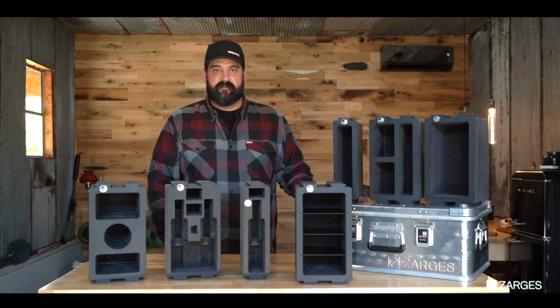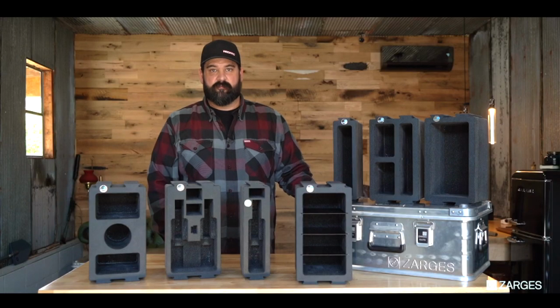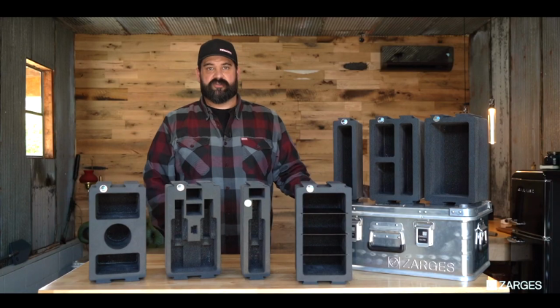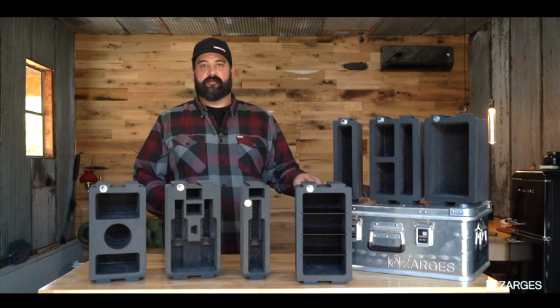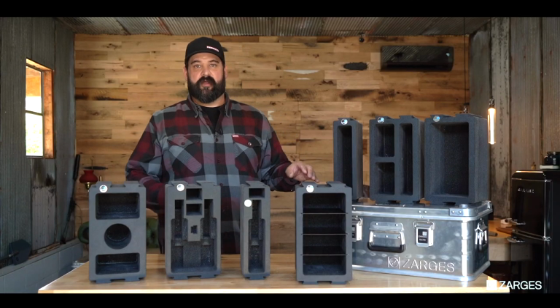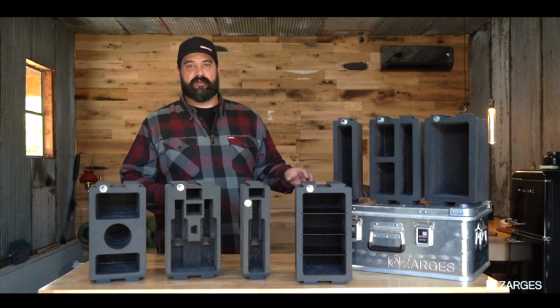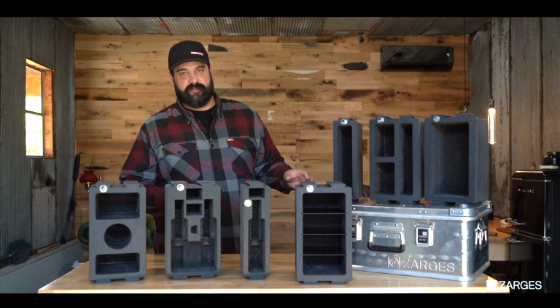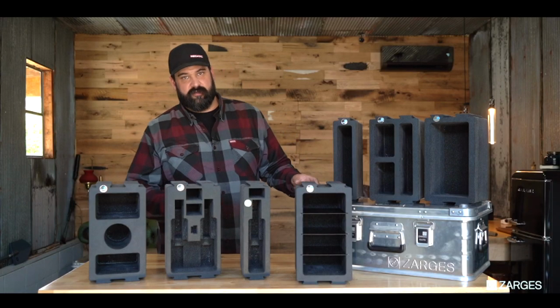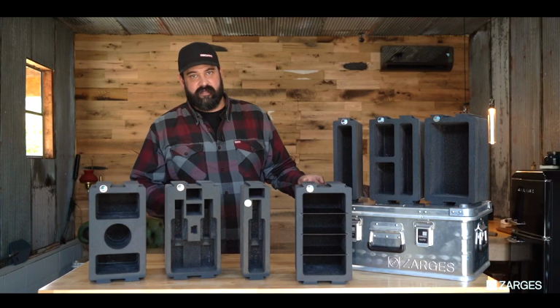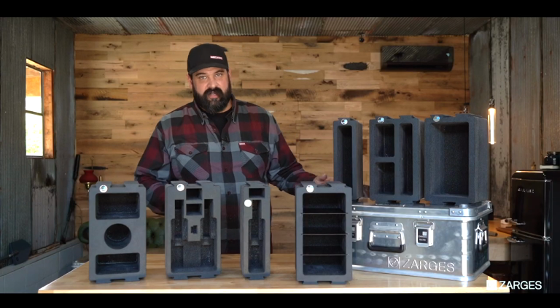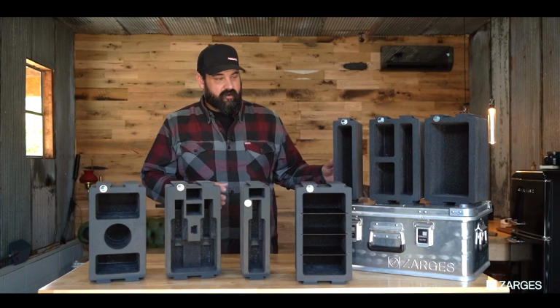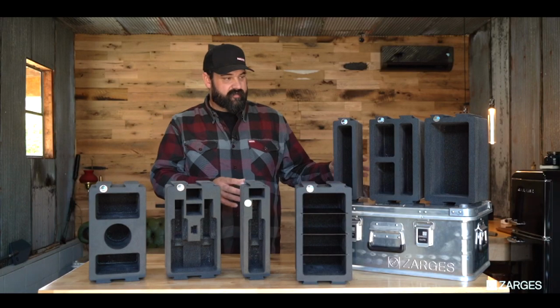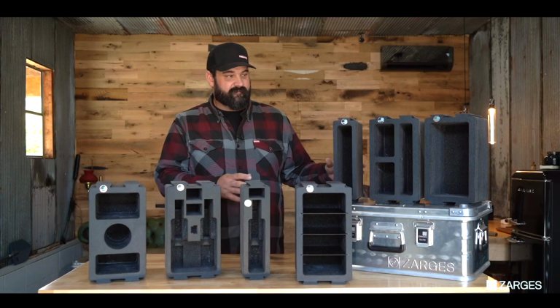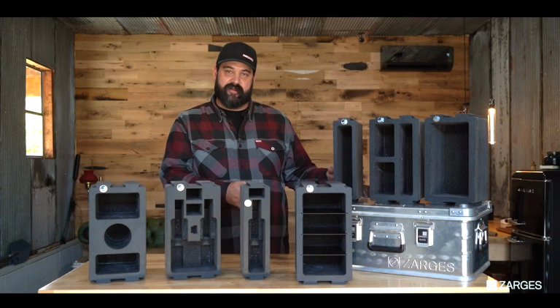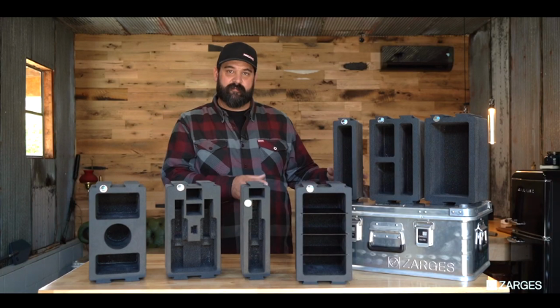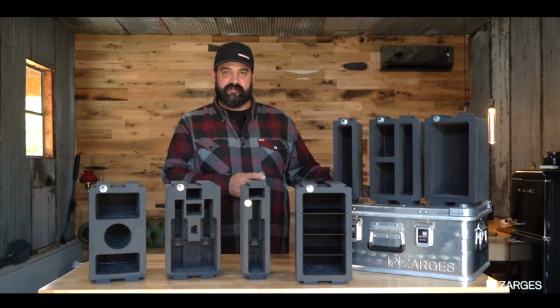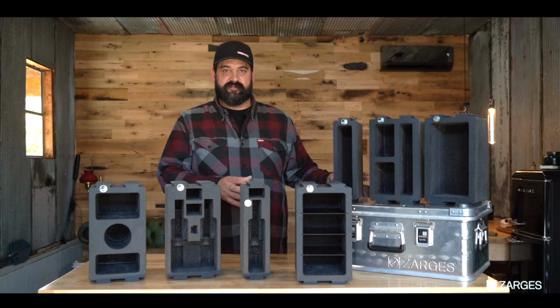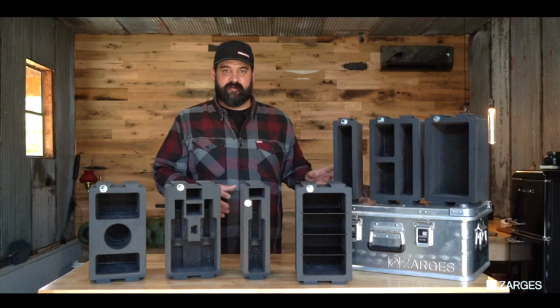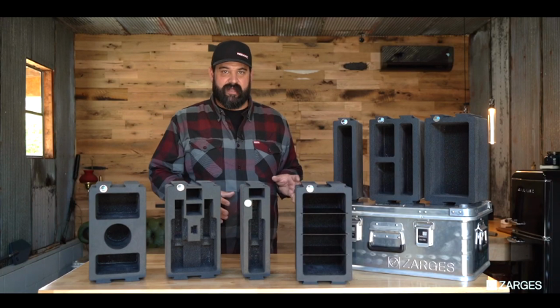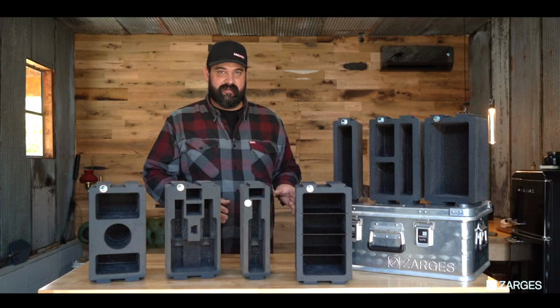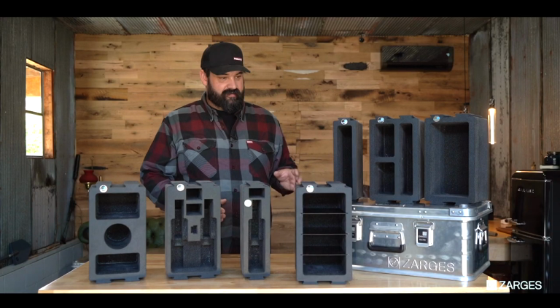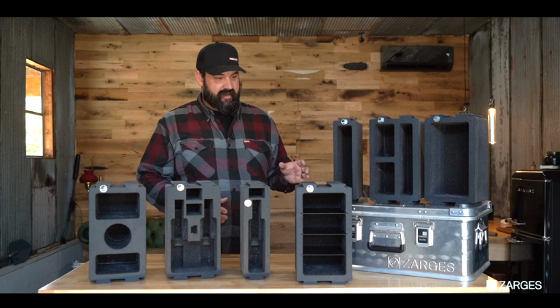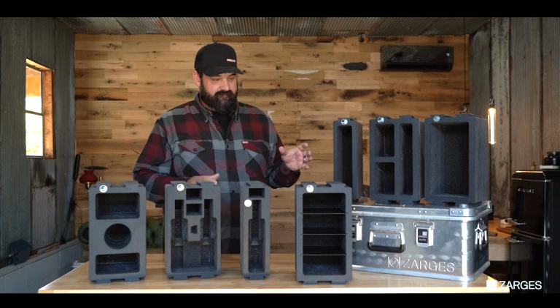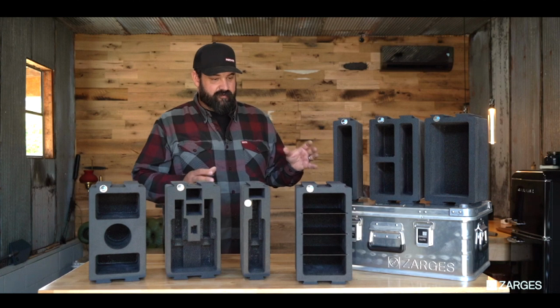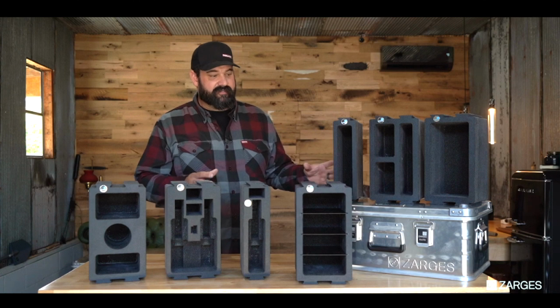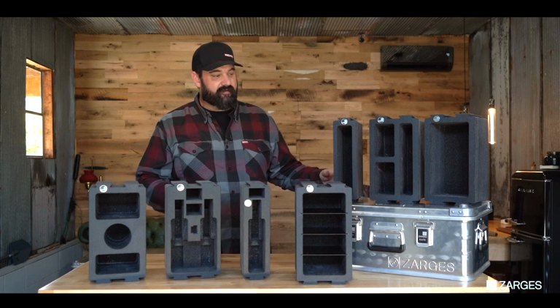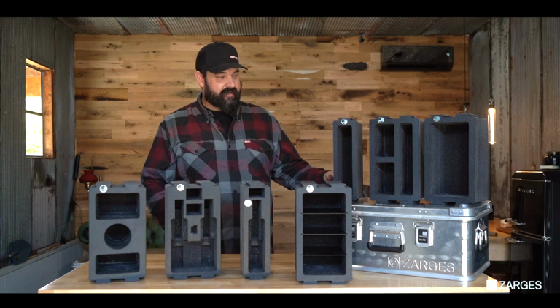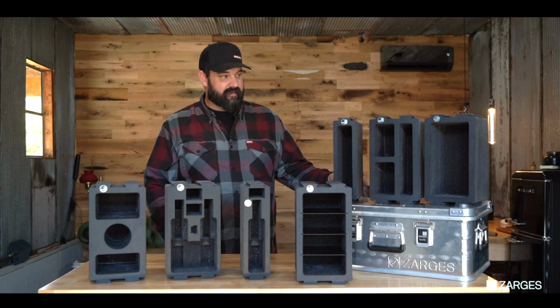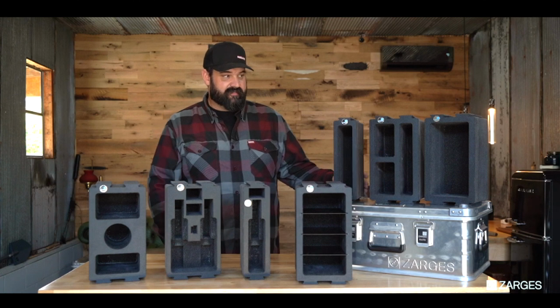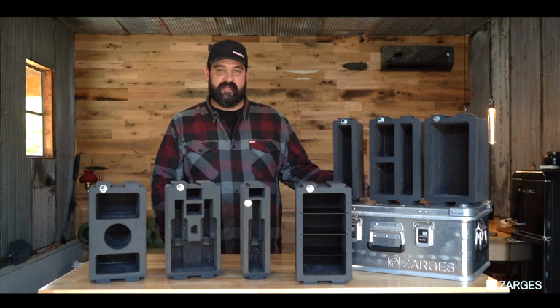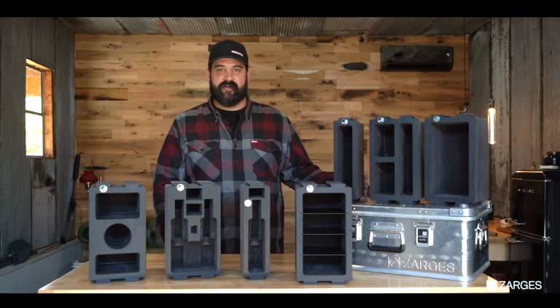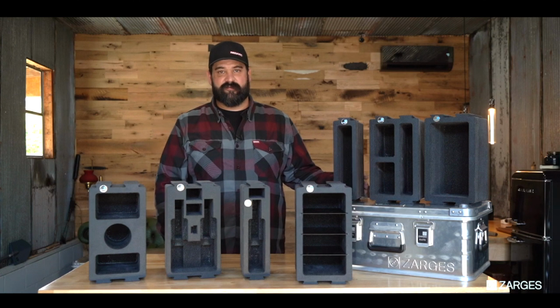I'm going to show you an up close look at all the different combinations you can make and the versatility that this case offers.